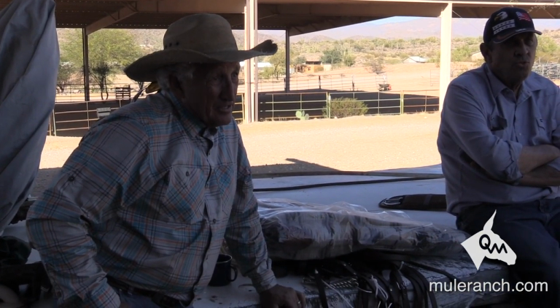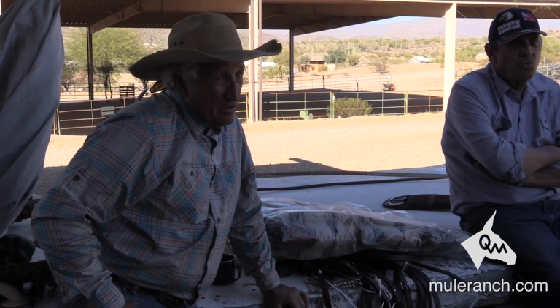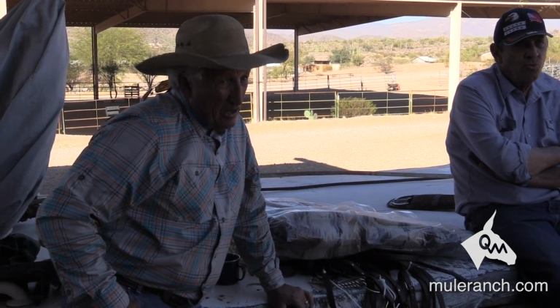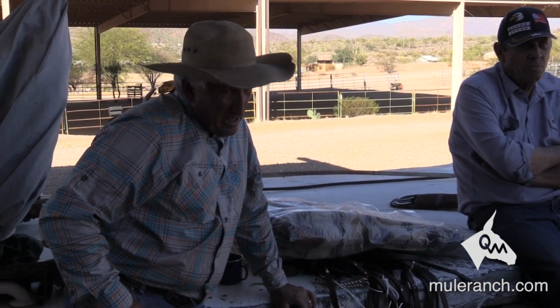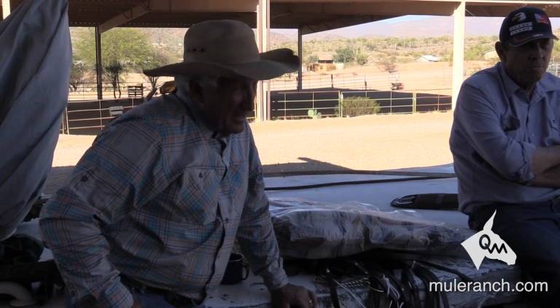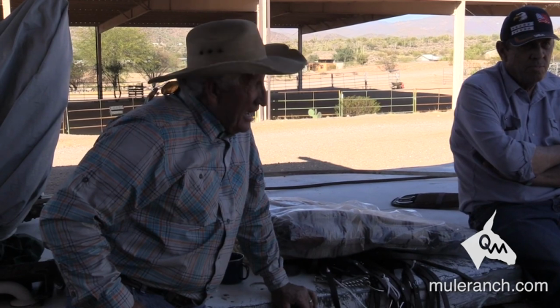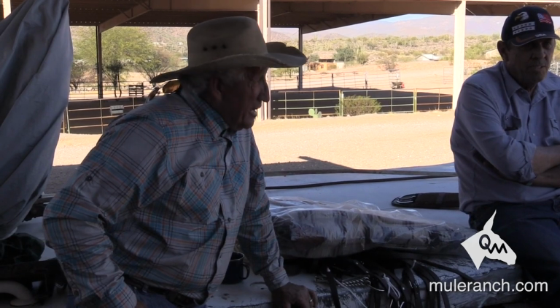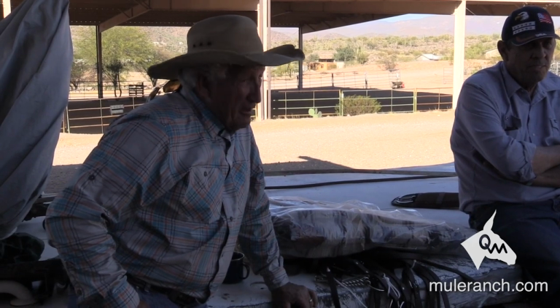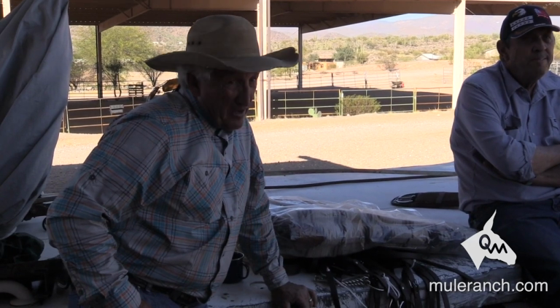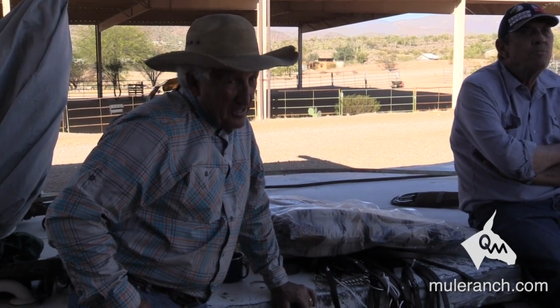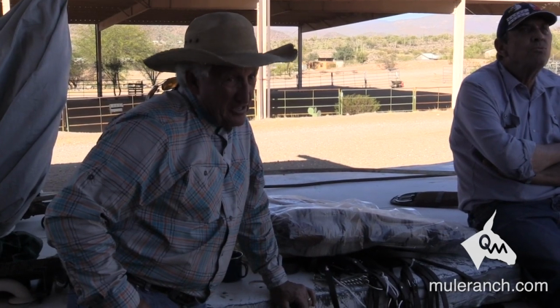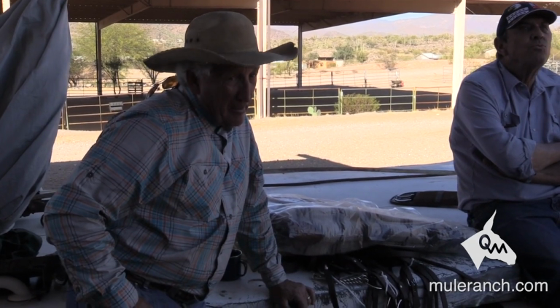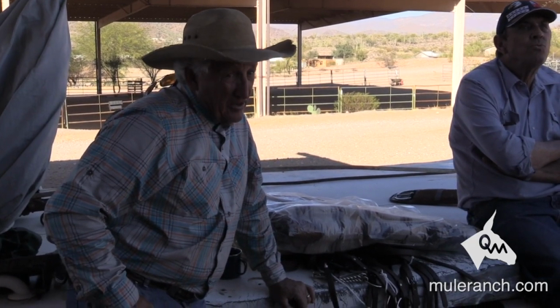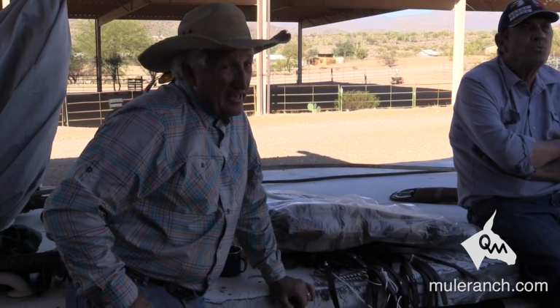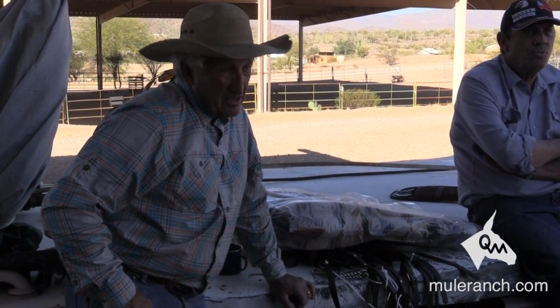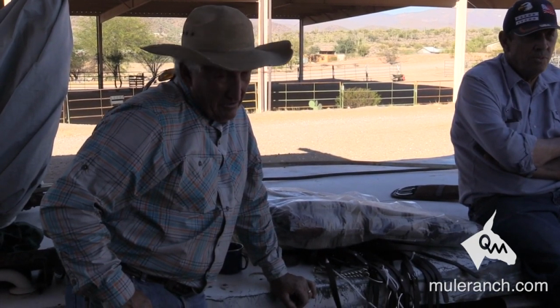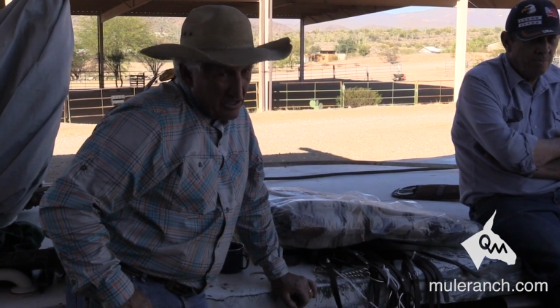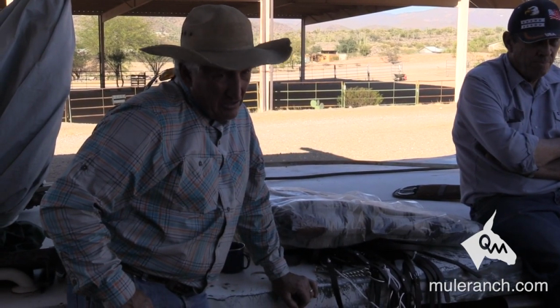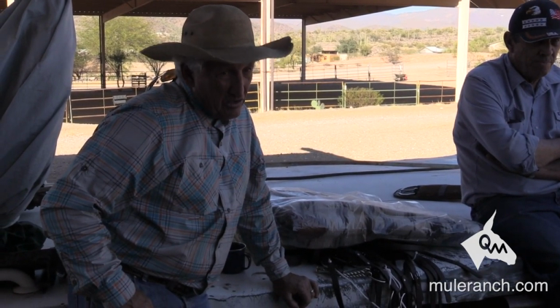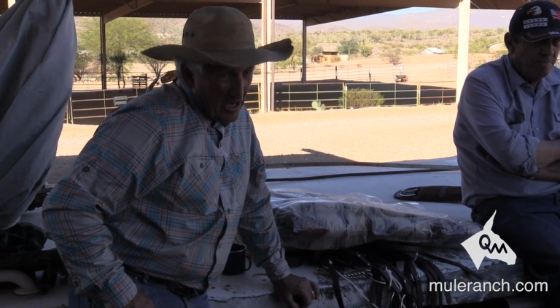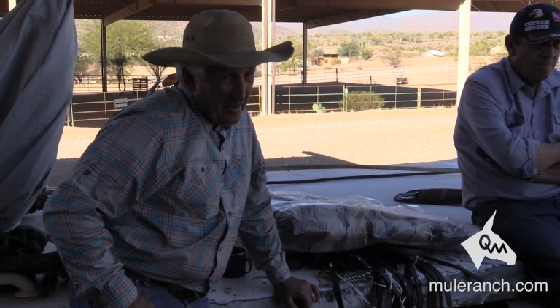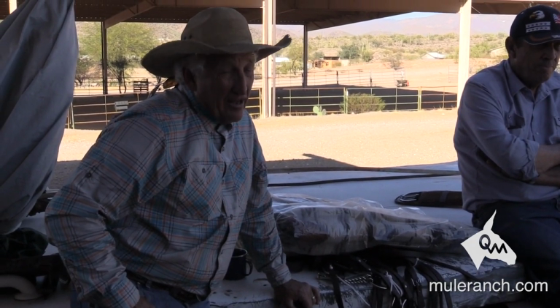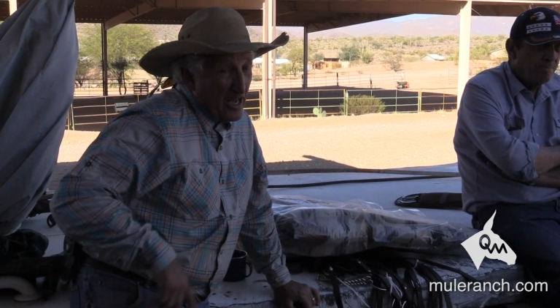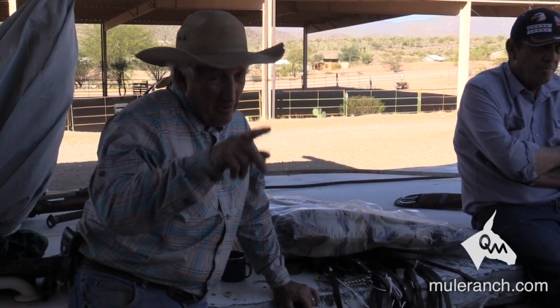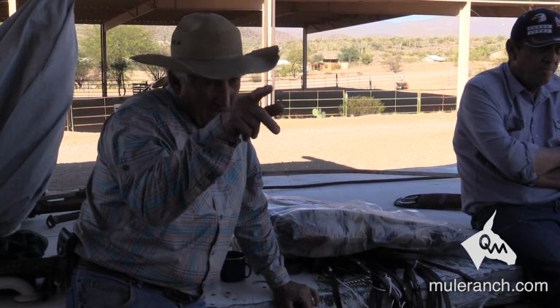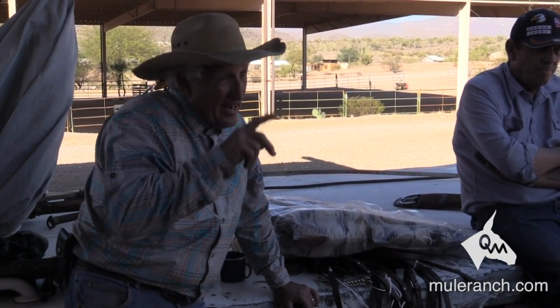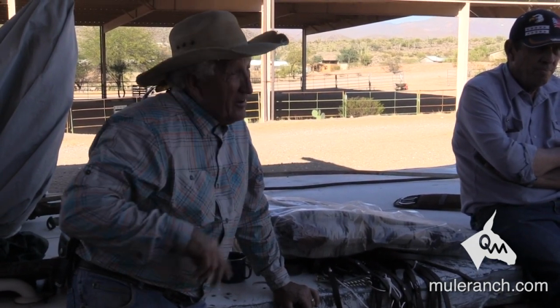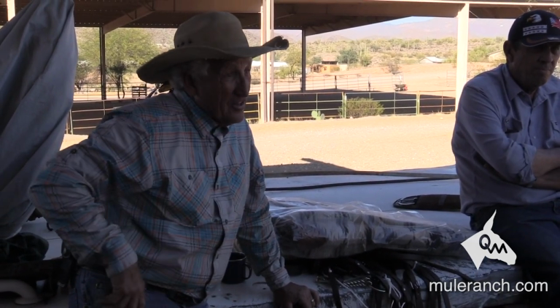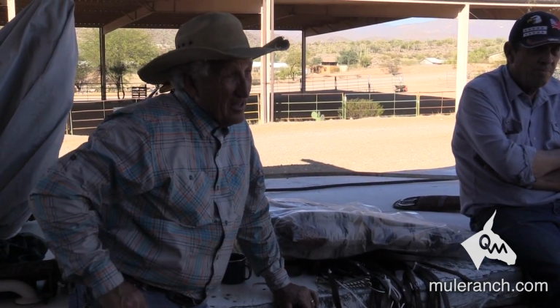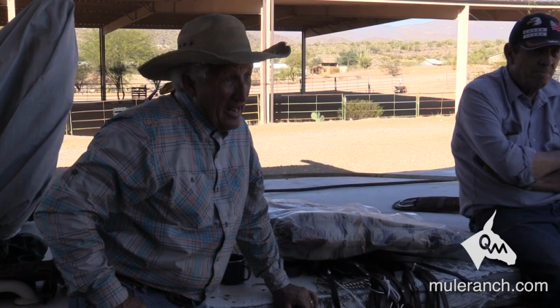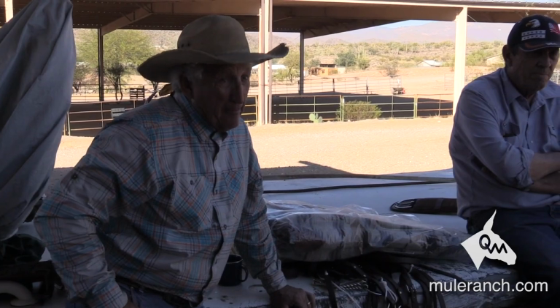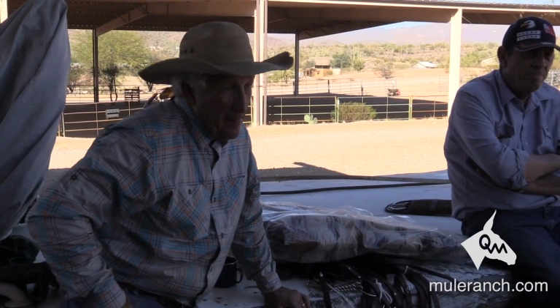As long as I'm not over-tightening that front cinch, I'm not creating that problem. Try to put your hand underneath there right now — it ain't gonna happen.